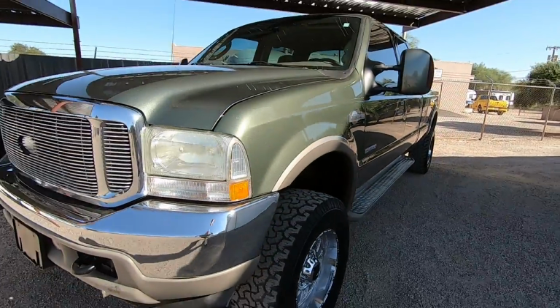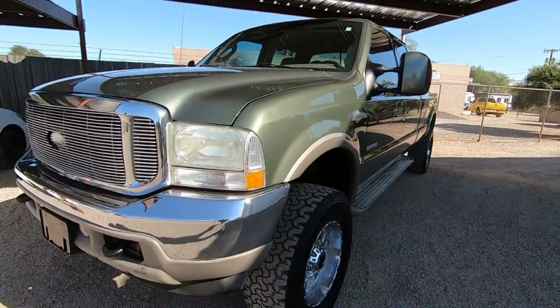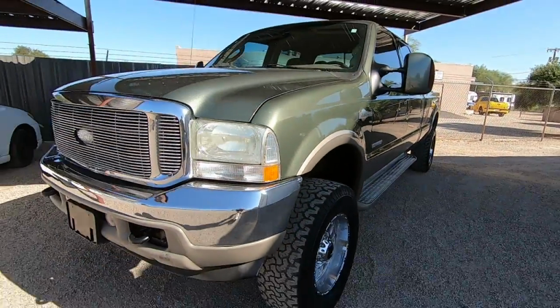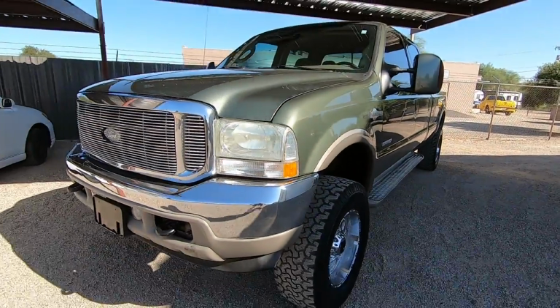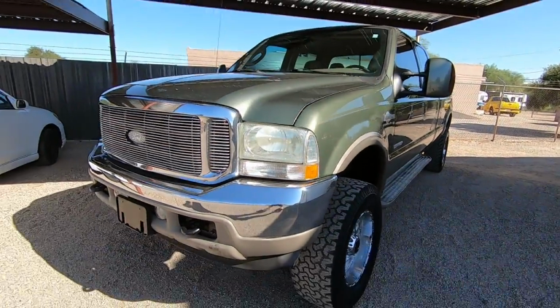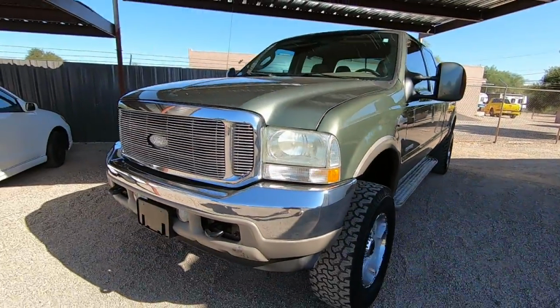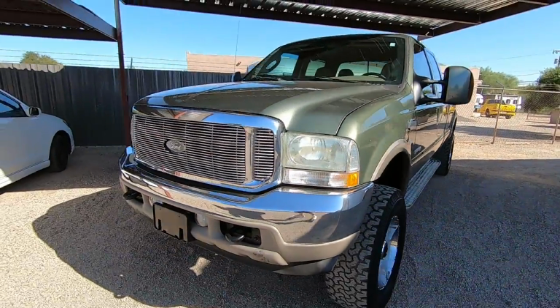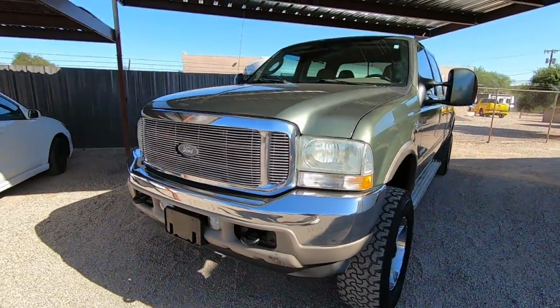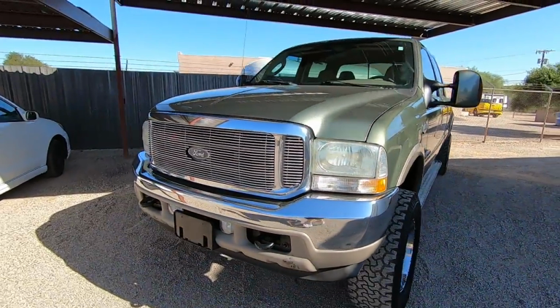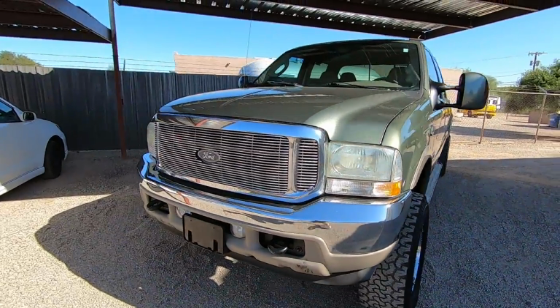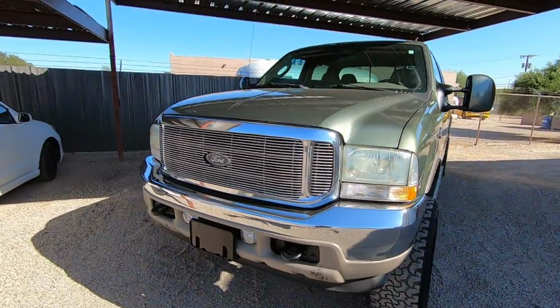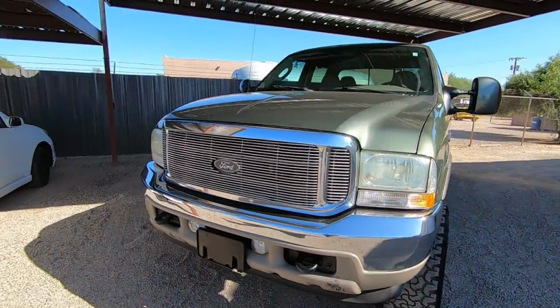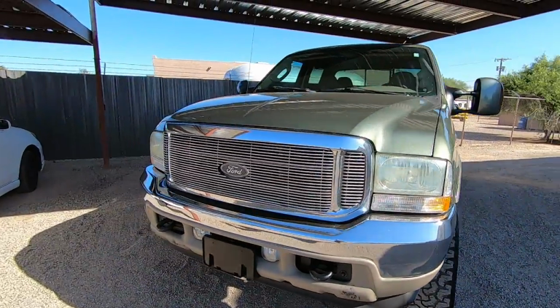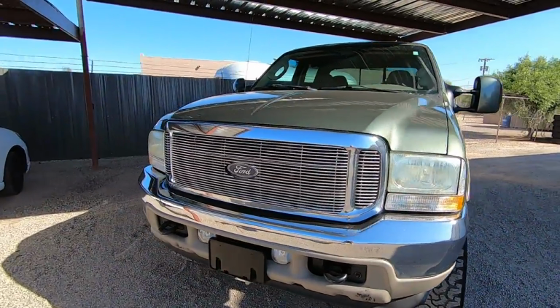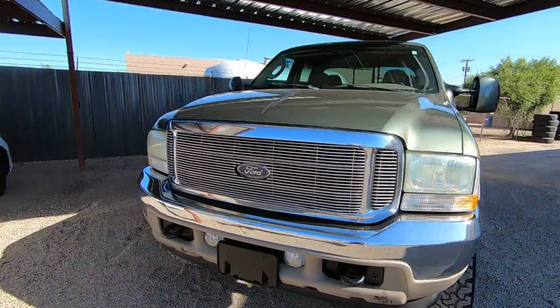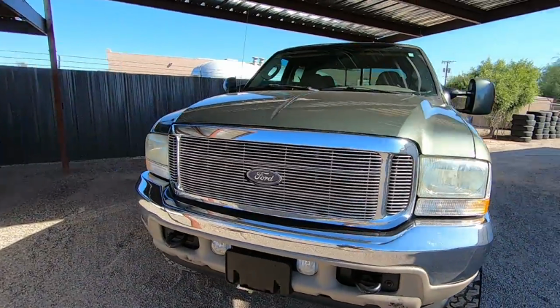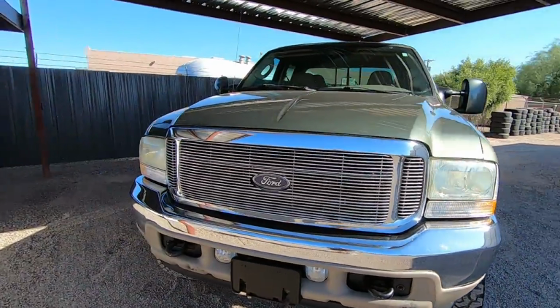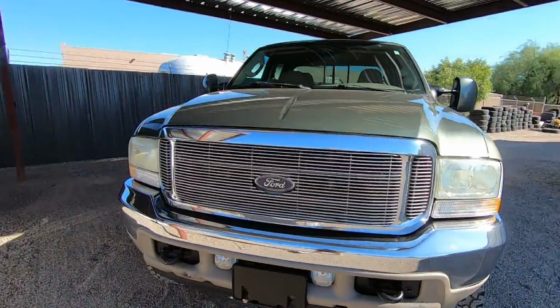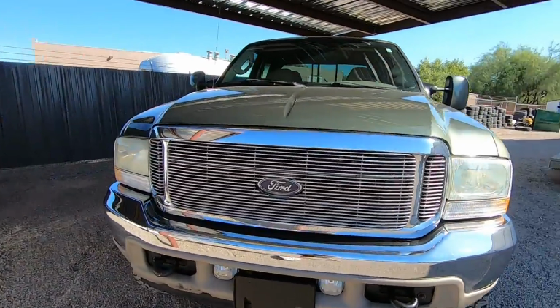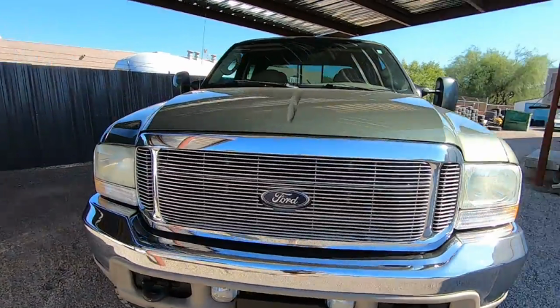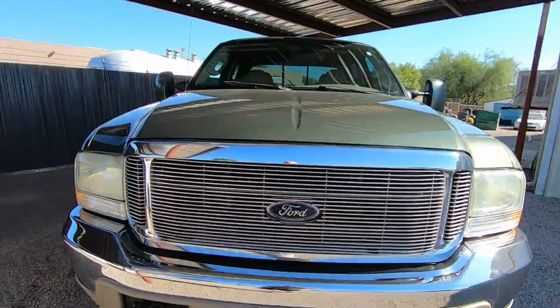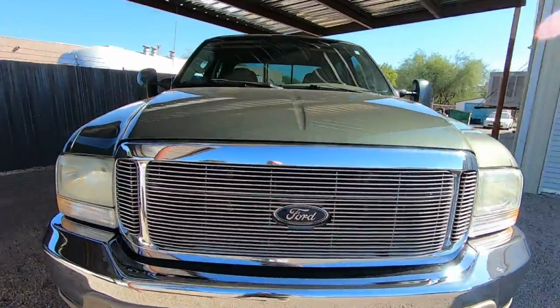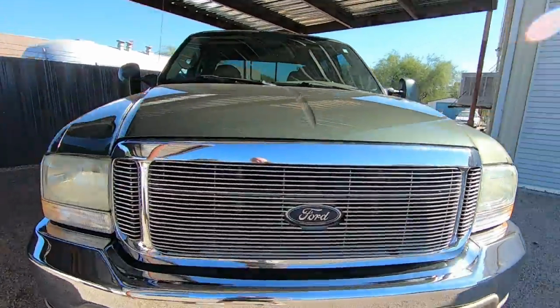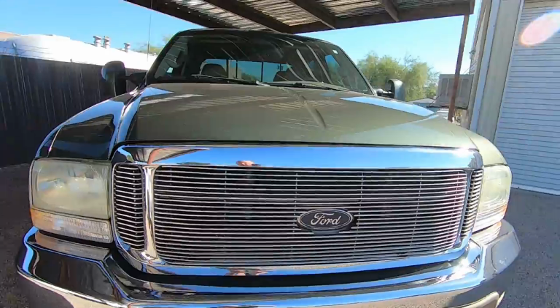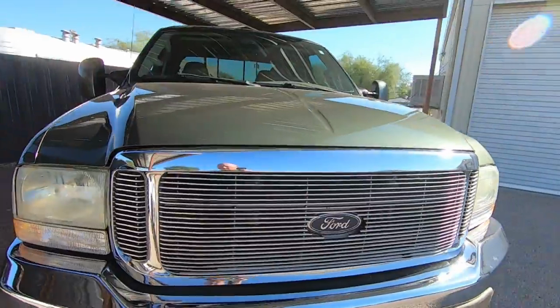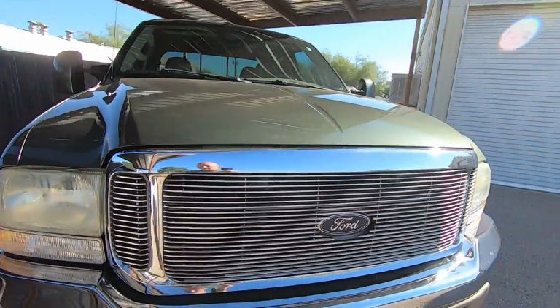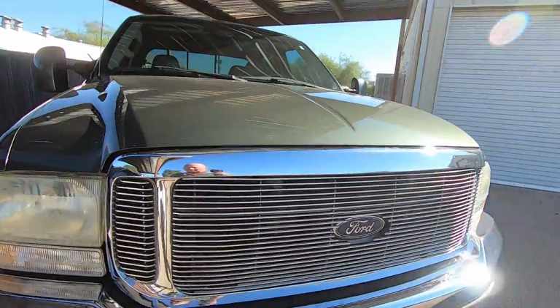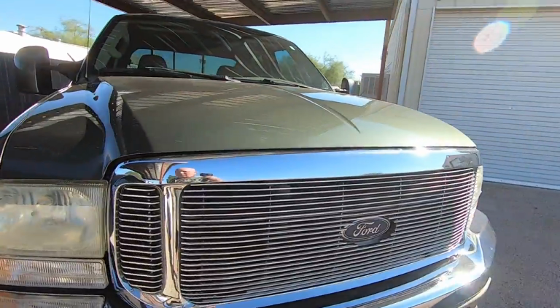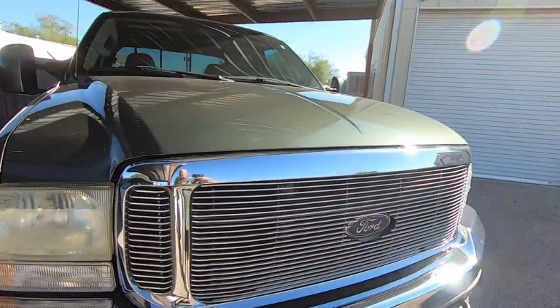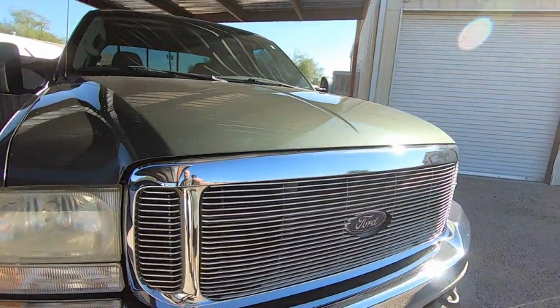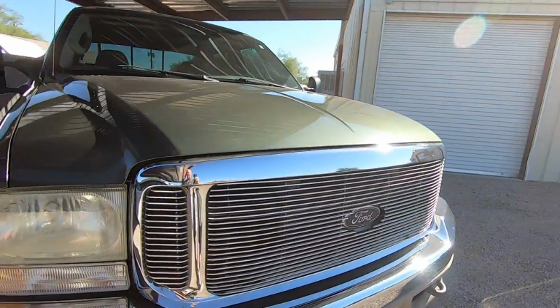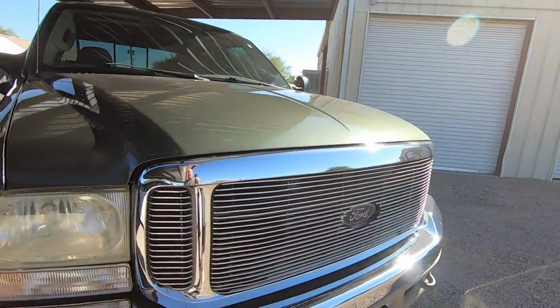It's a pretty truck — really pretty truck. And I'm told it runs and drives really nice.